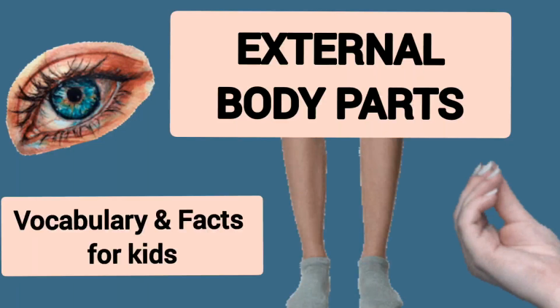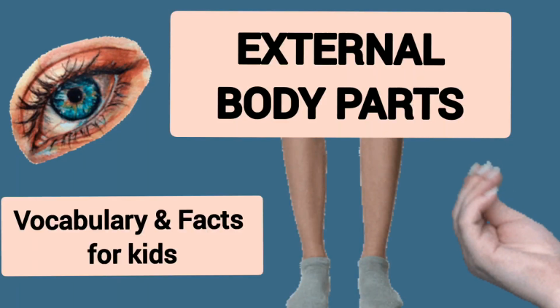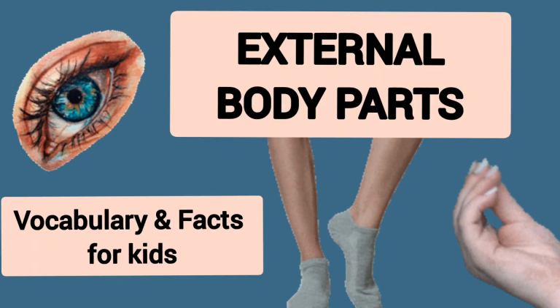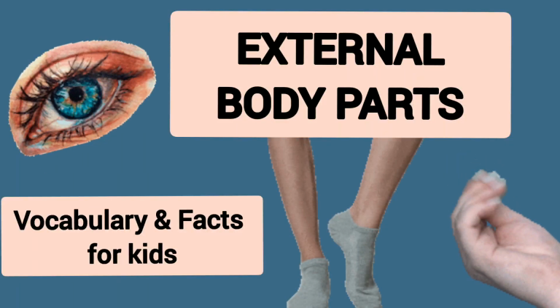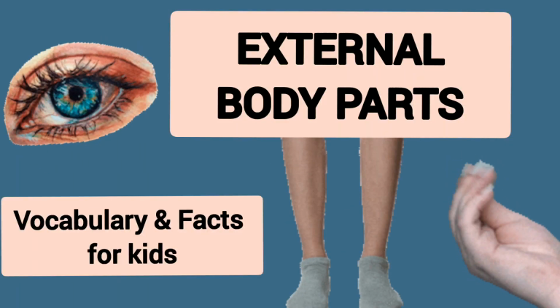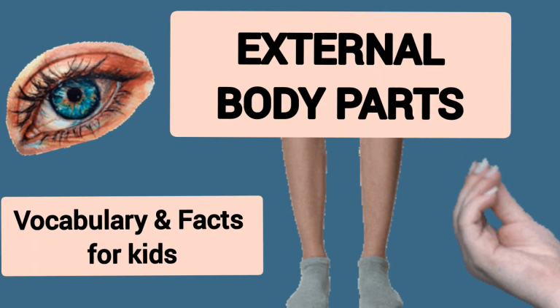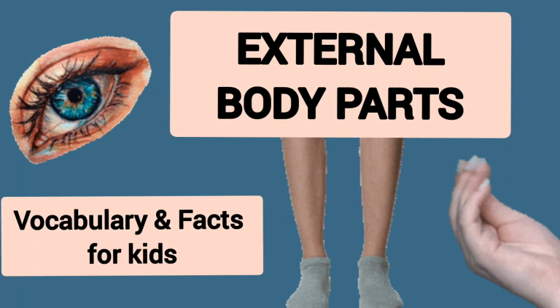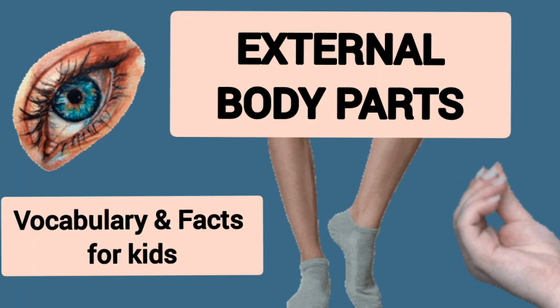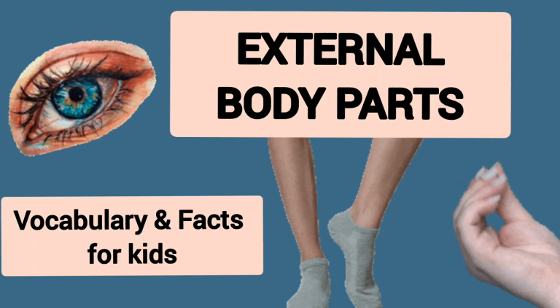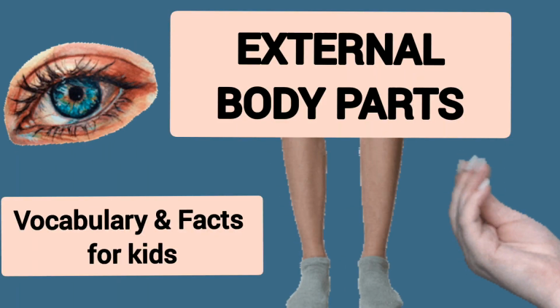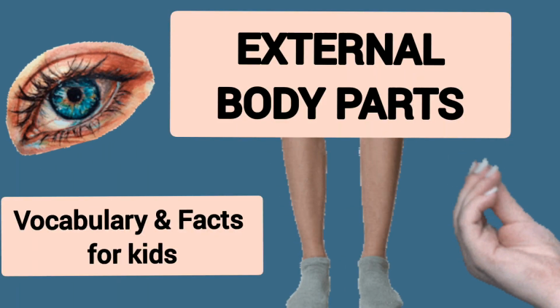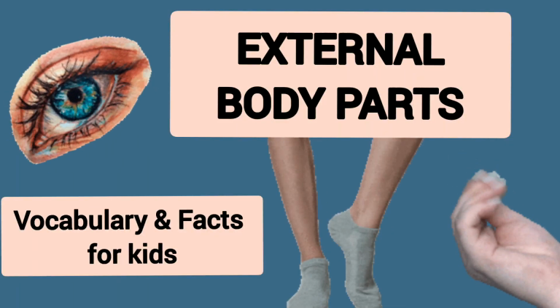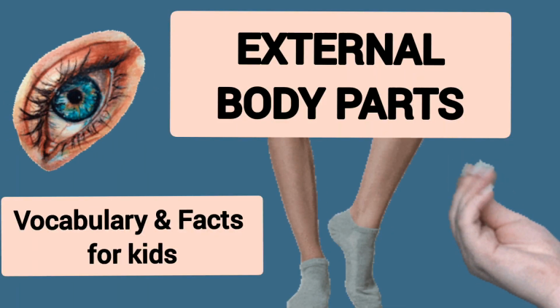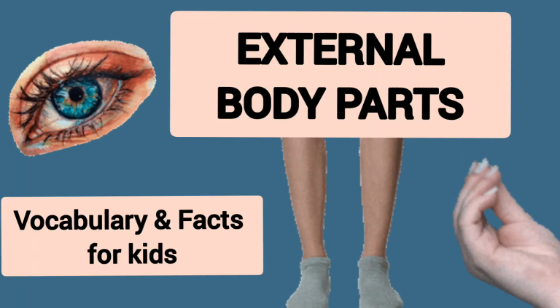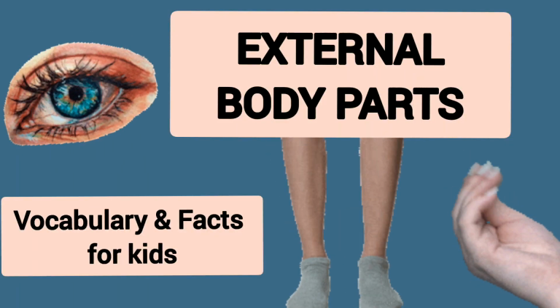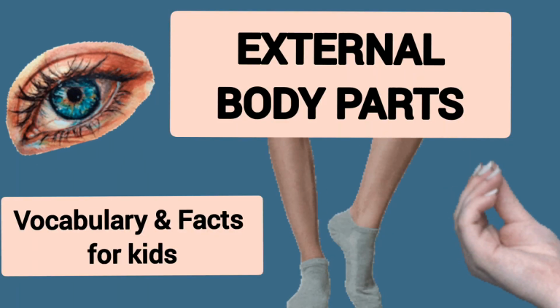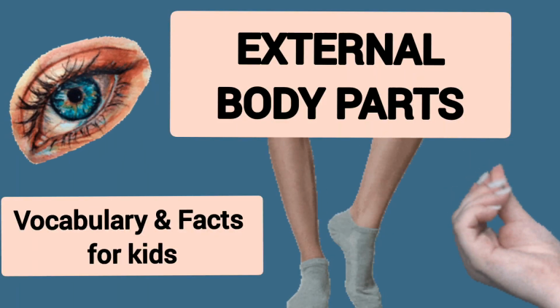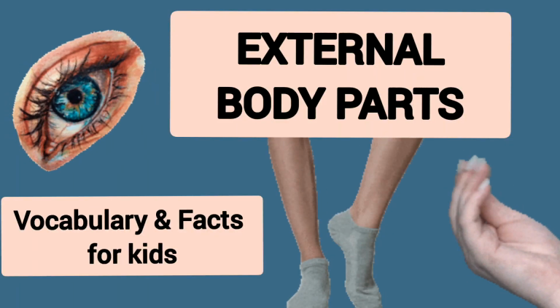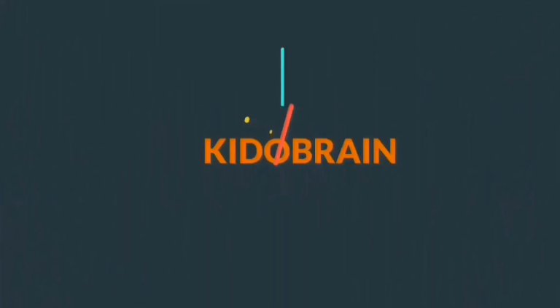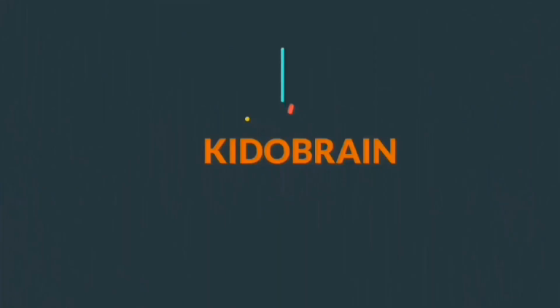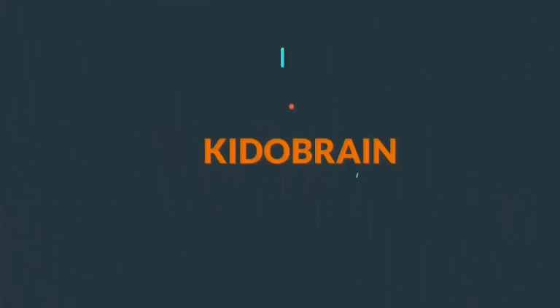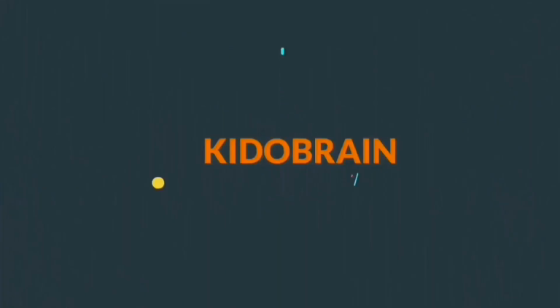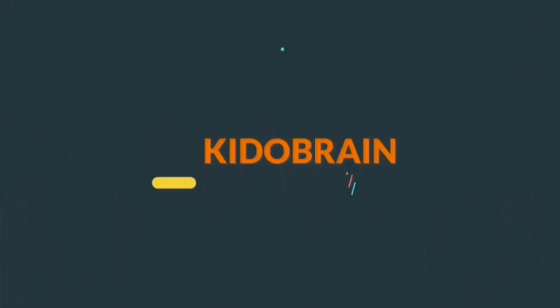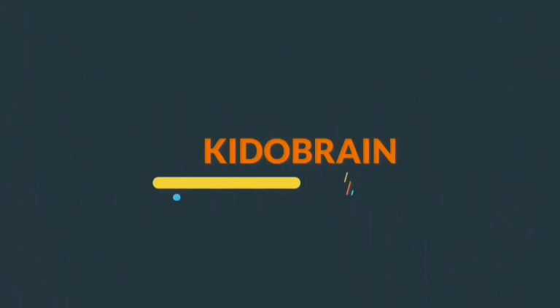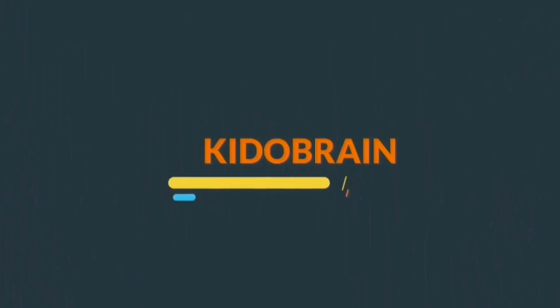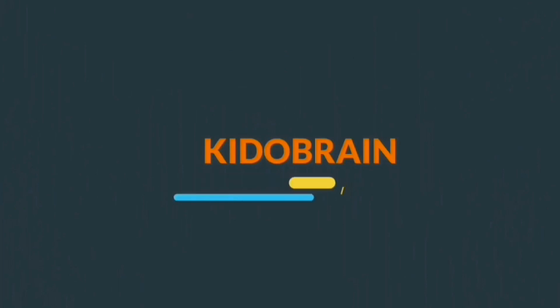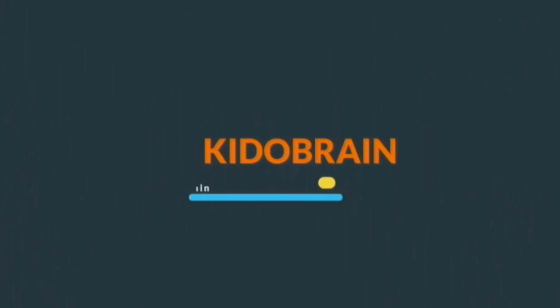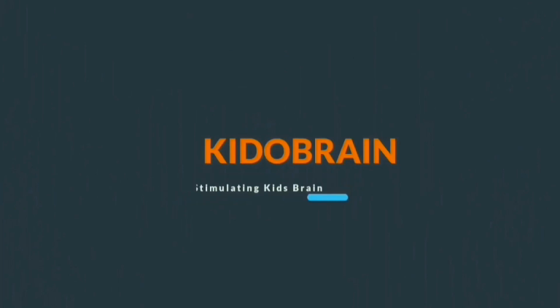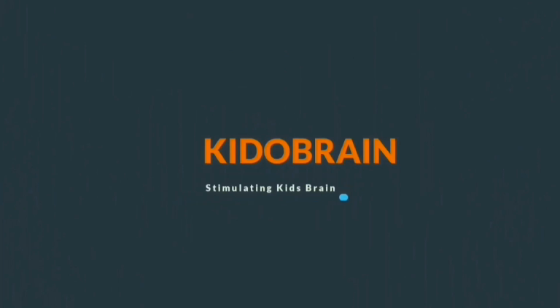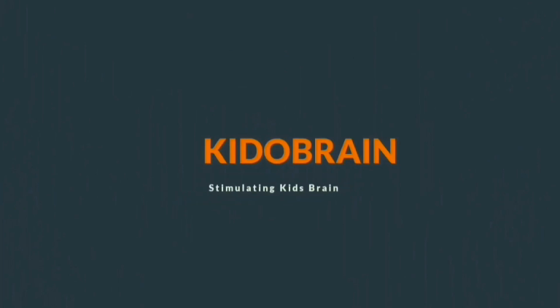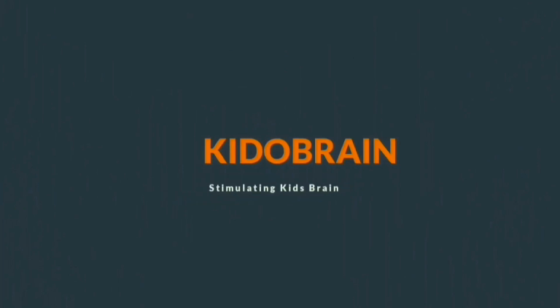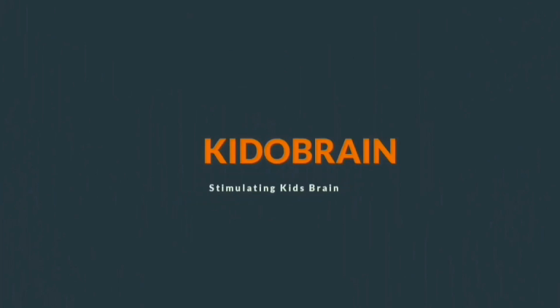Hello everyone, let's learn about external body parts in this video. Welcome to Kiddo Brain.